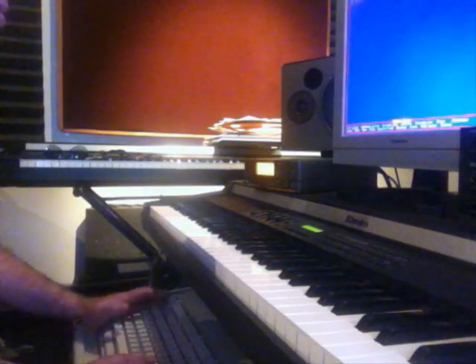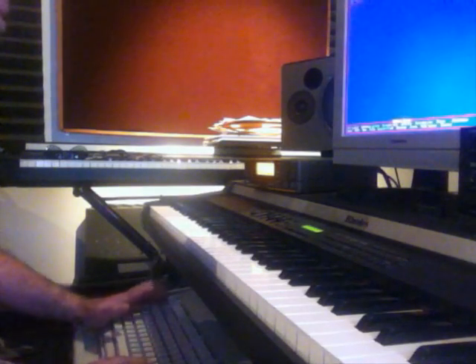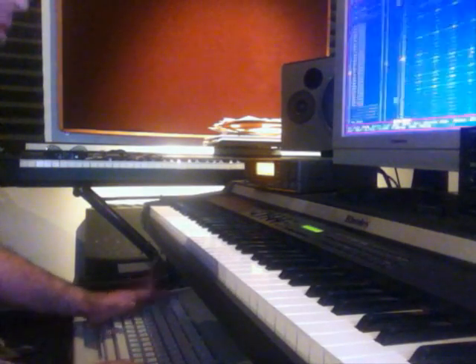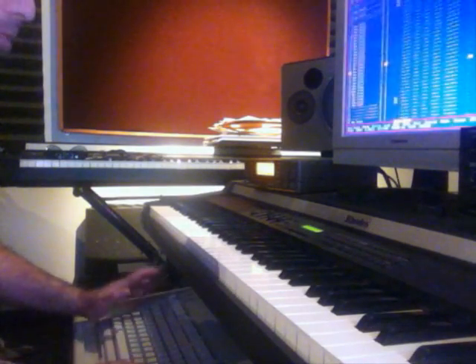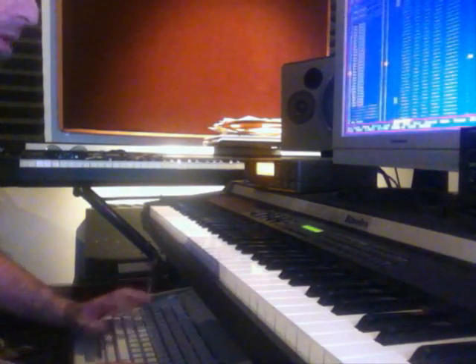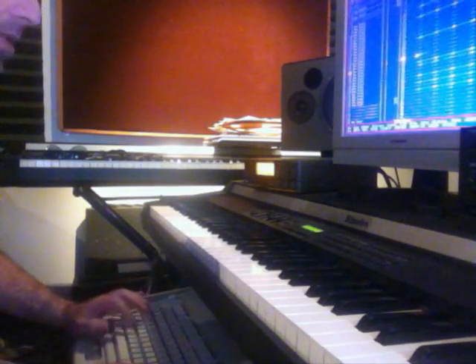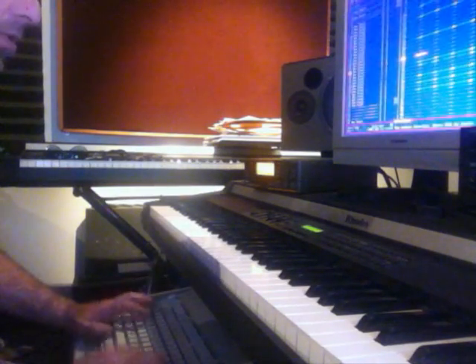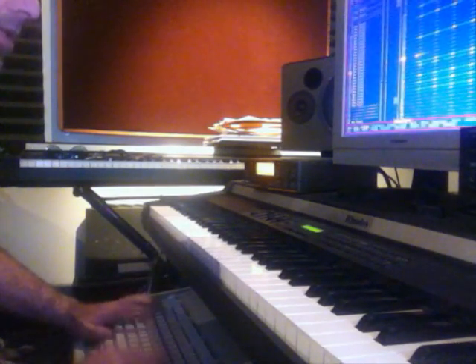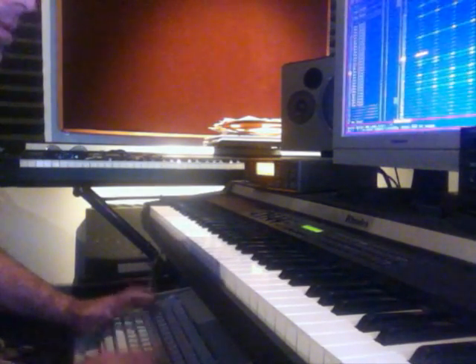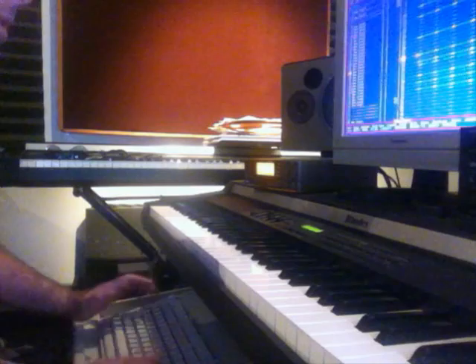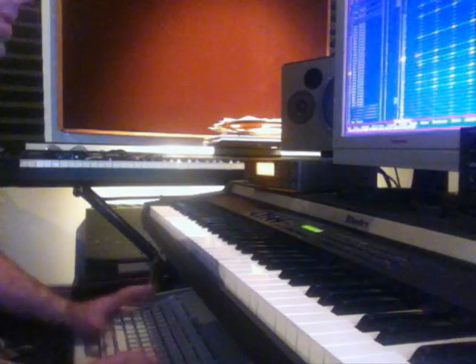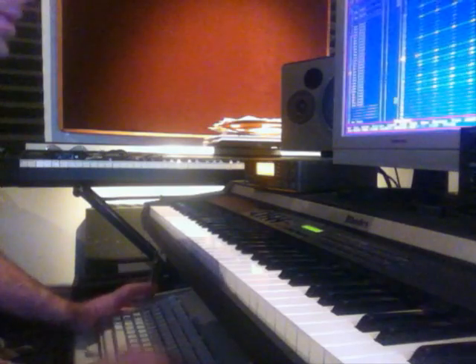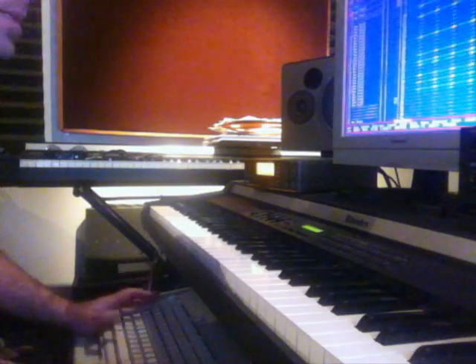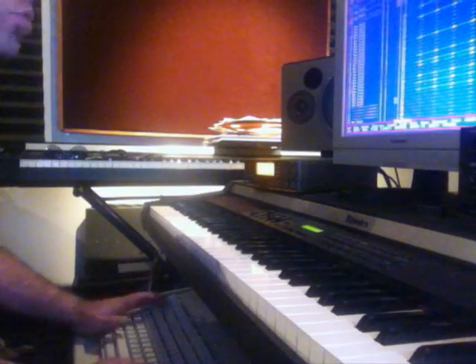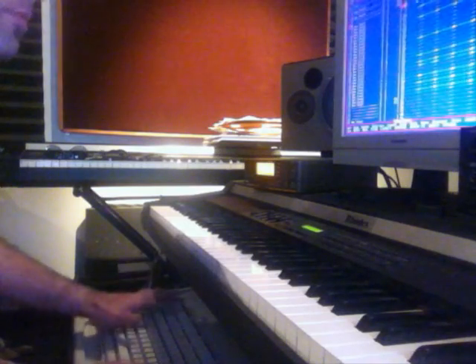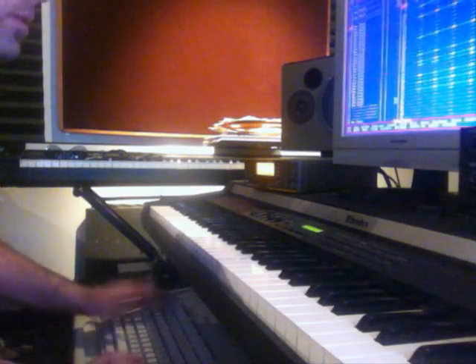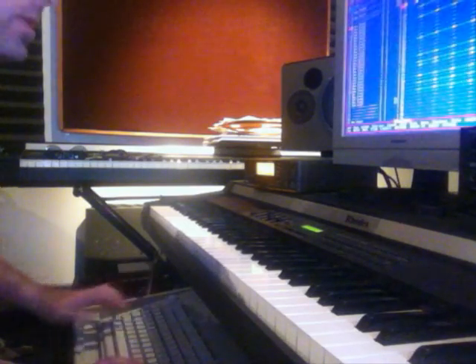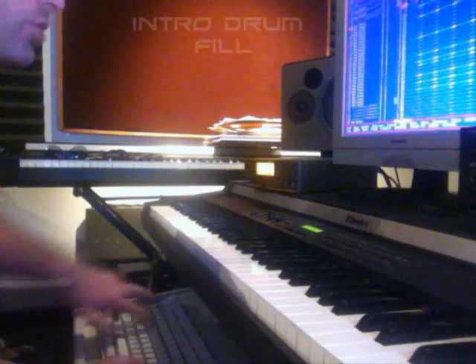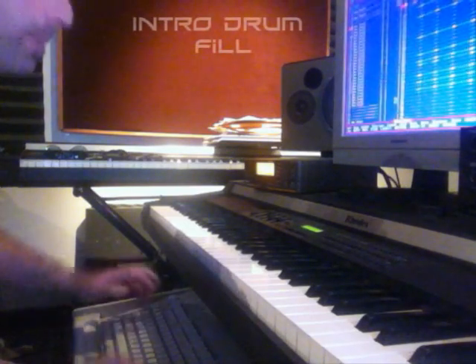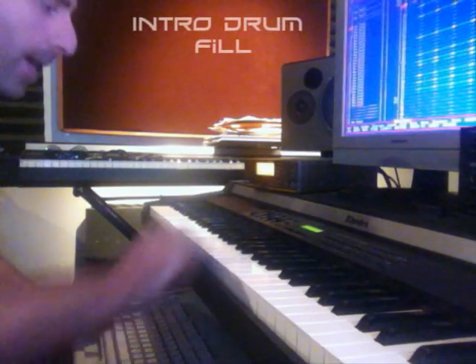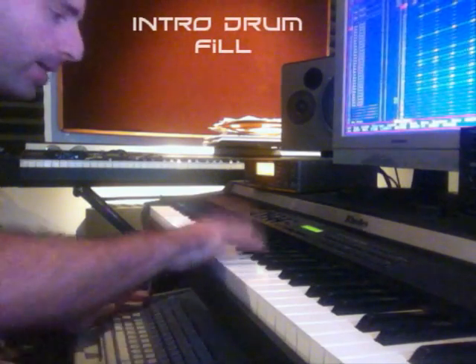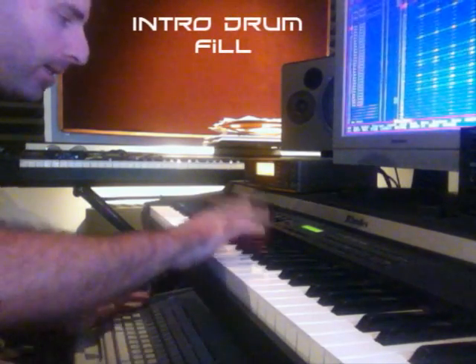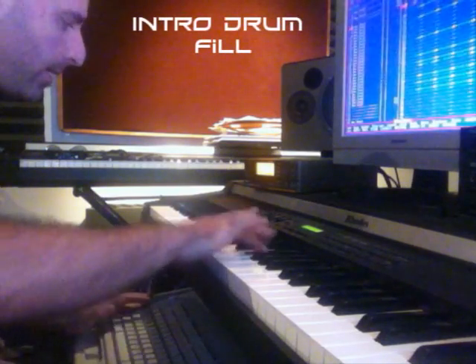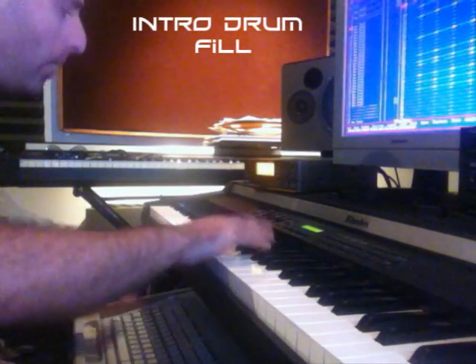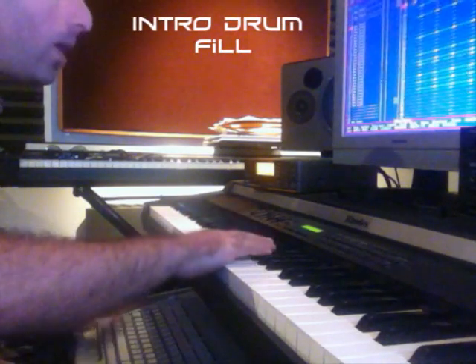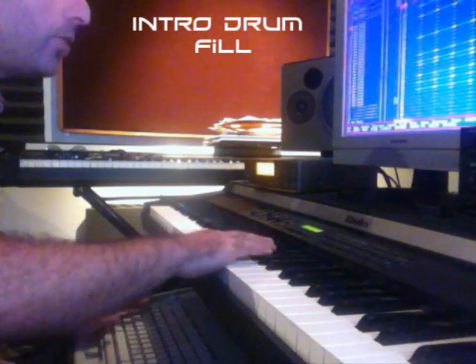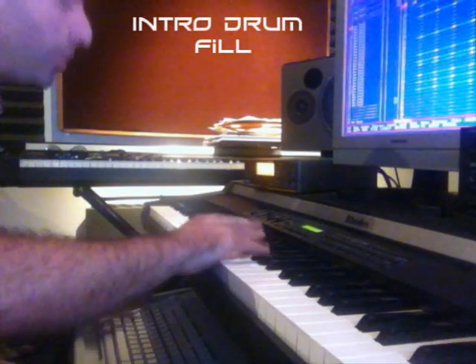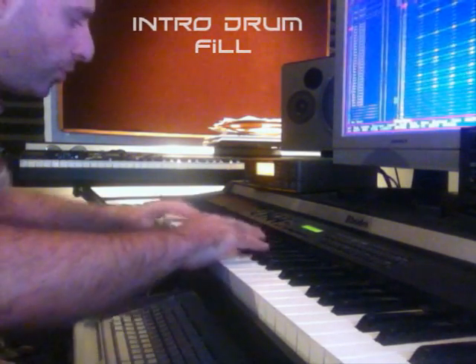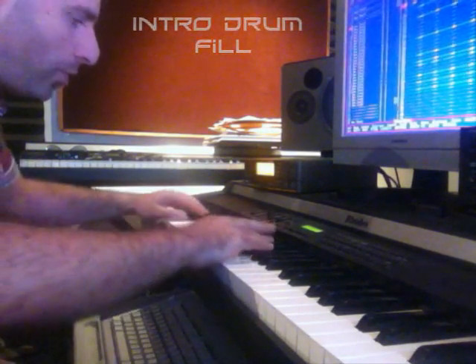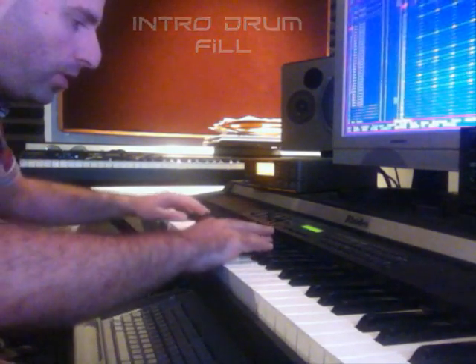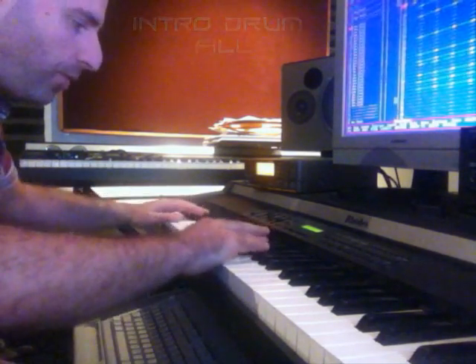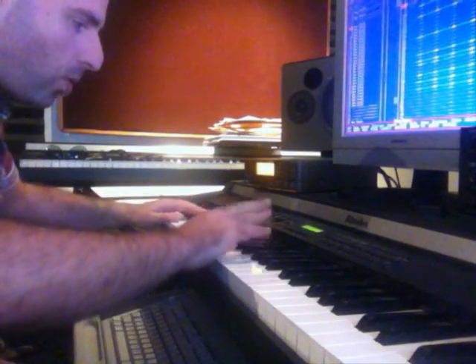Oh no, that's almost the loop. Oops, I almost lost the whole song. And let's do a drum fill with the clip track back. One, two, three, four.